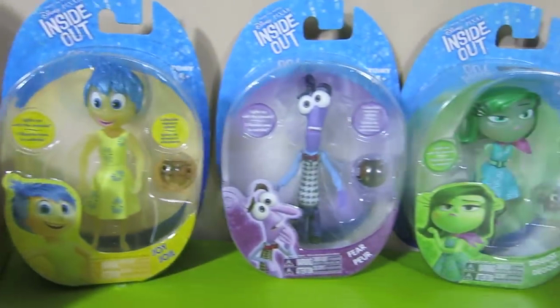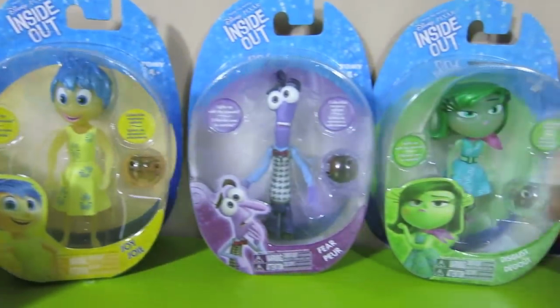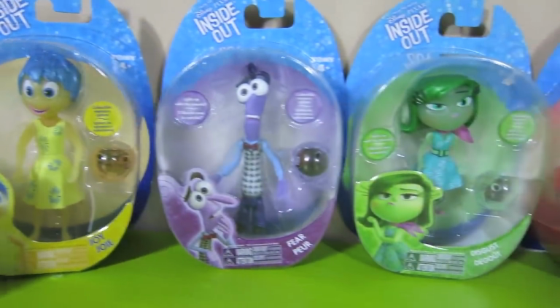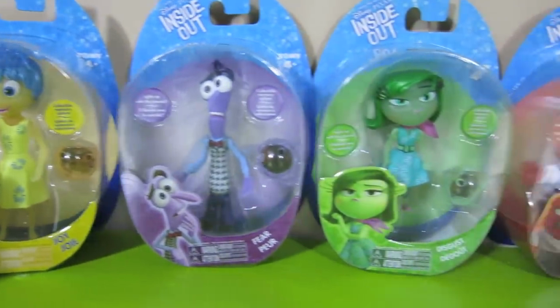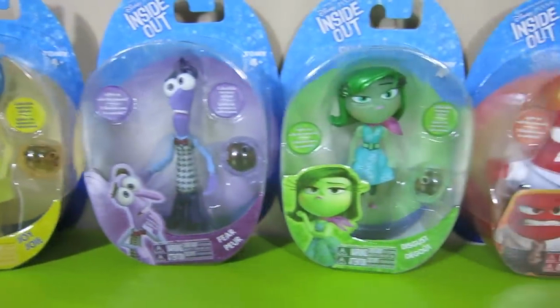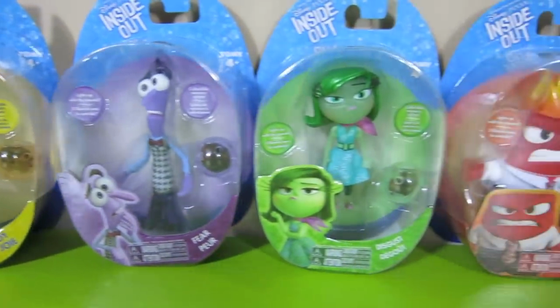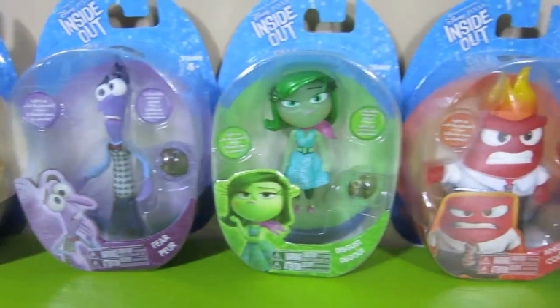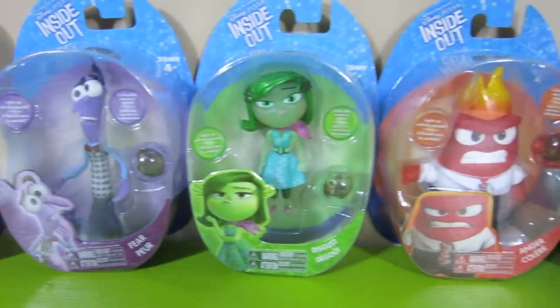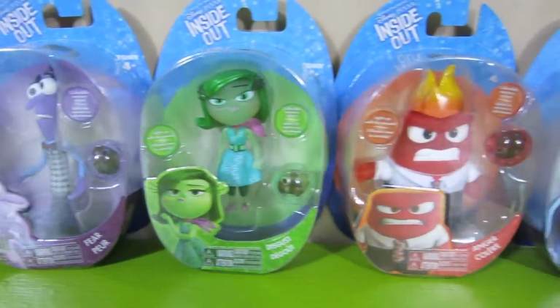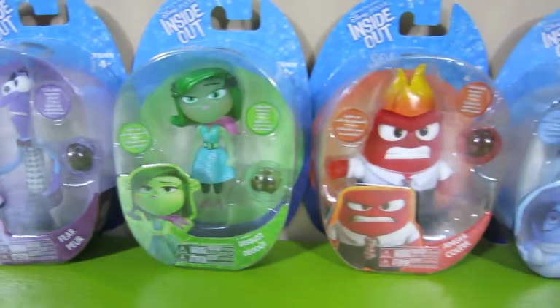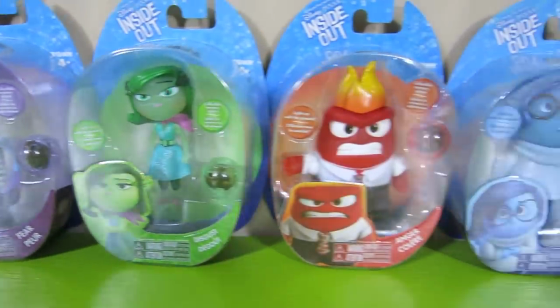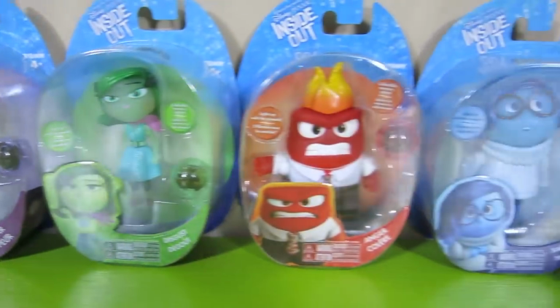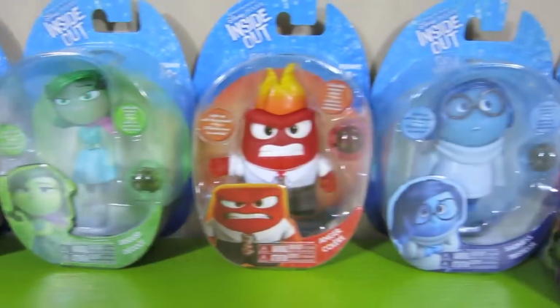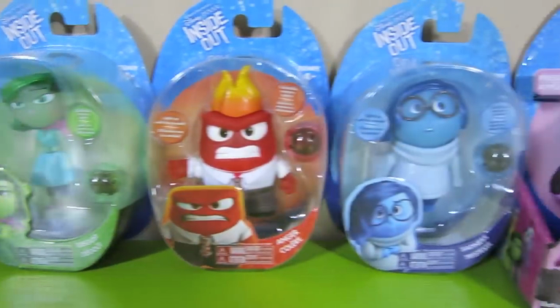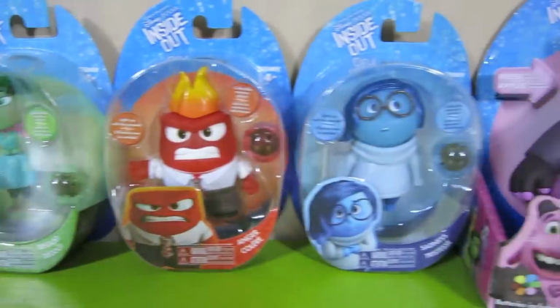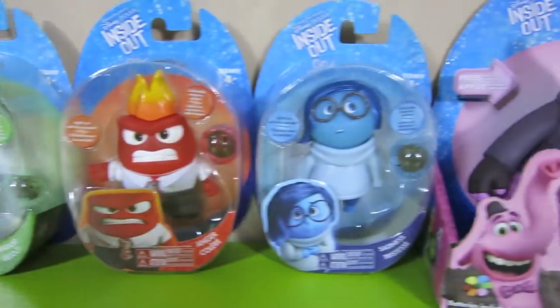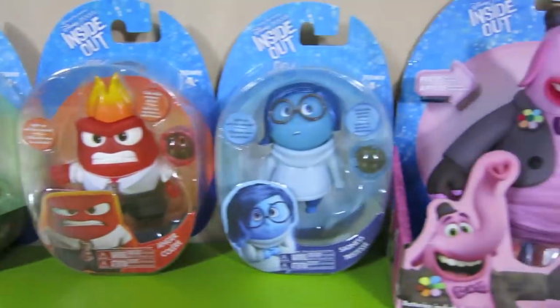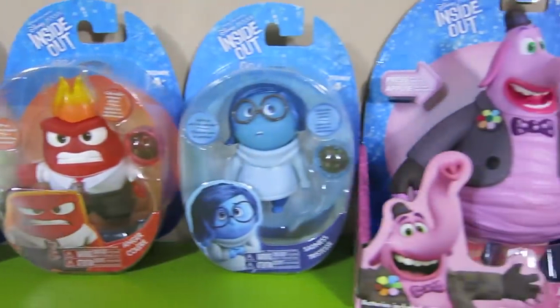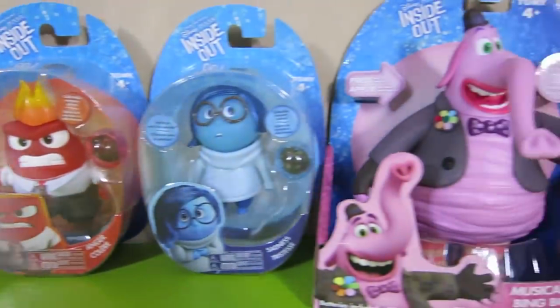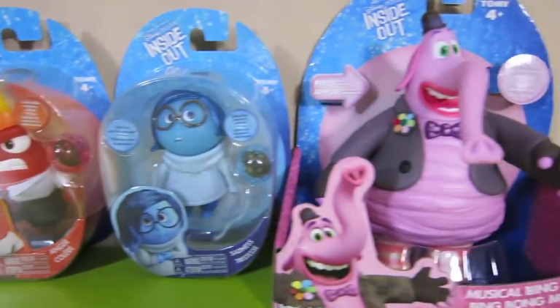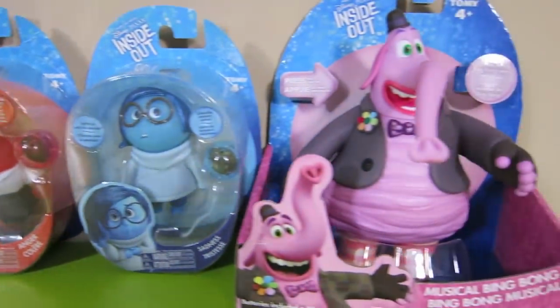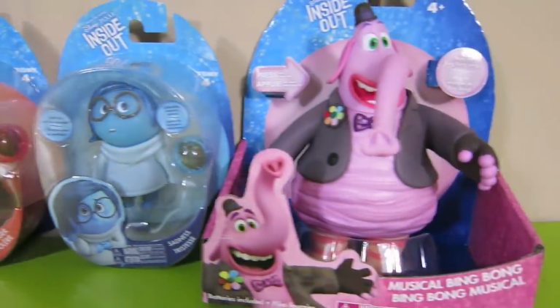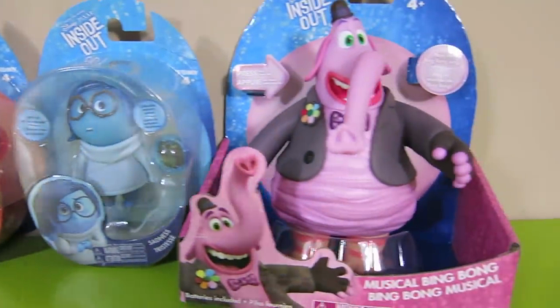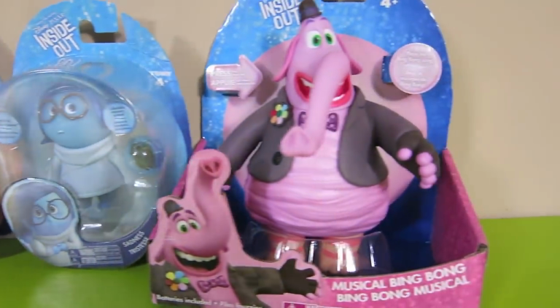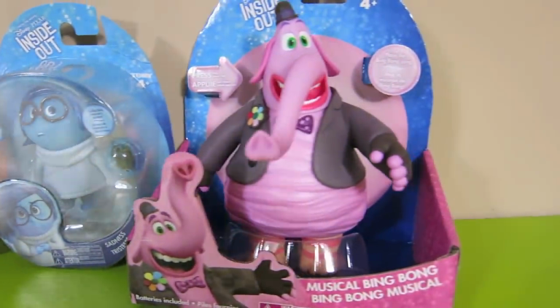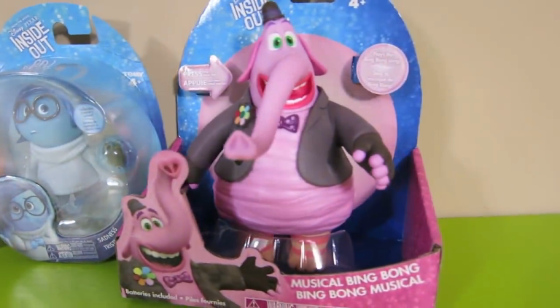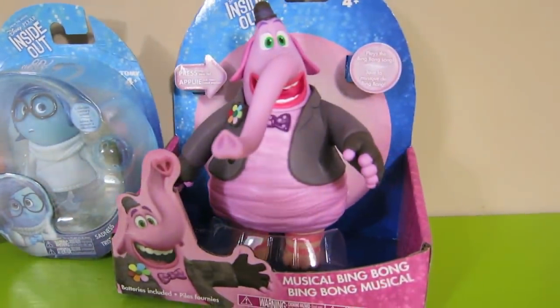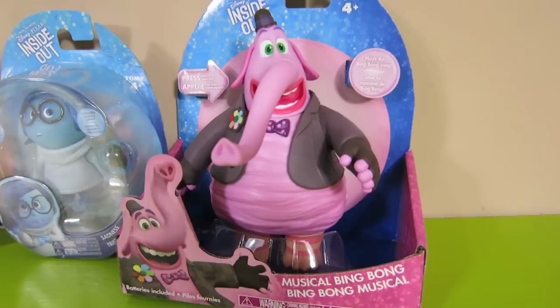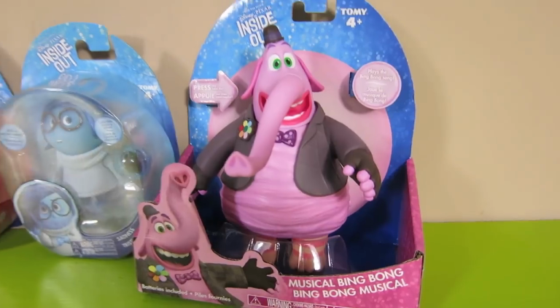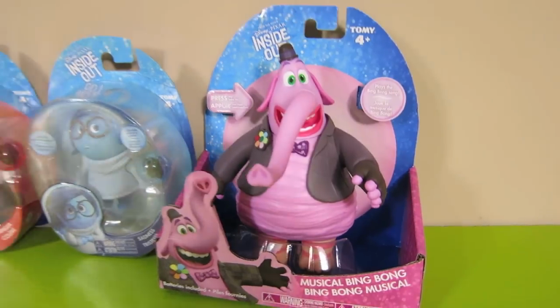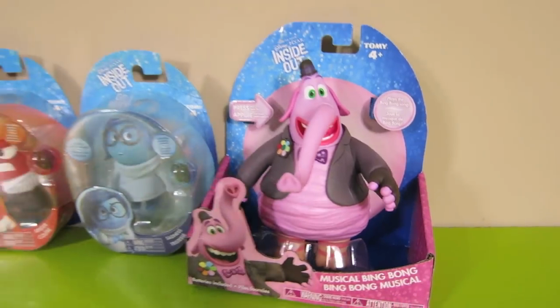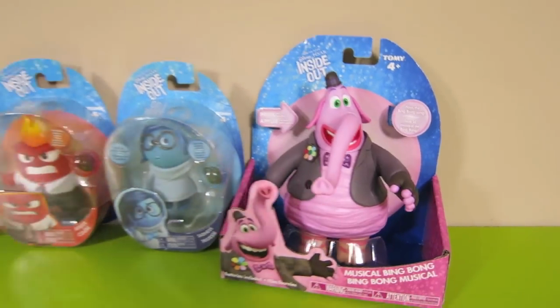I have all five of Riley's Emotions, the console, and the character Bing Bong.